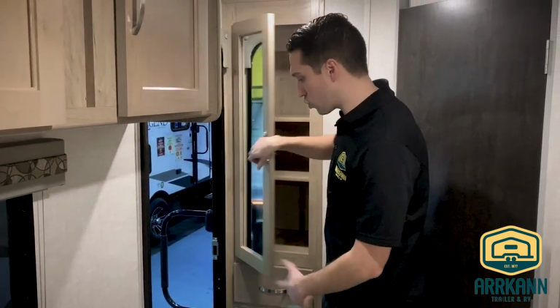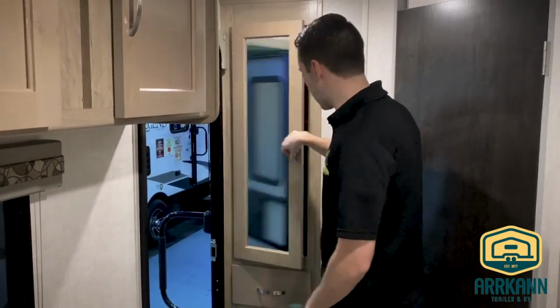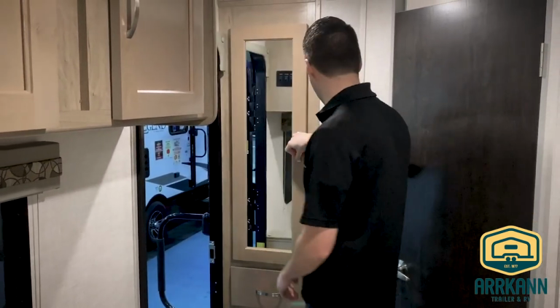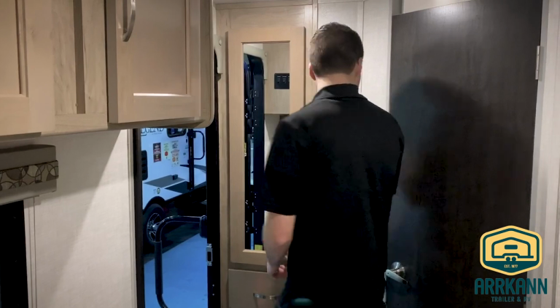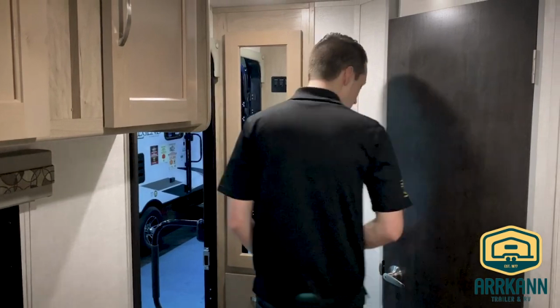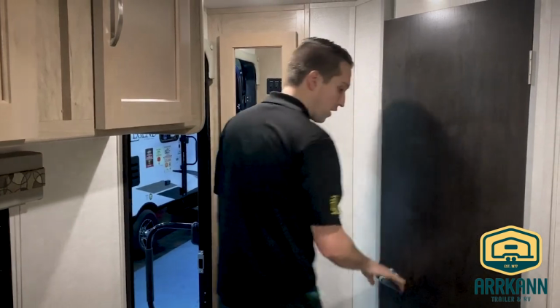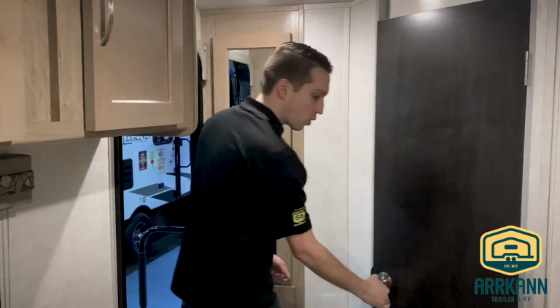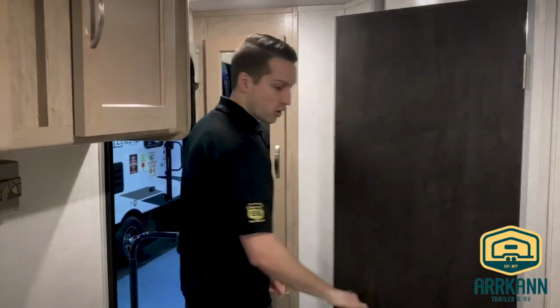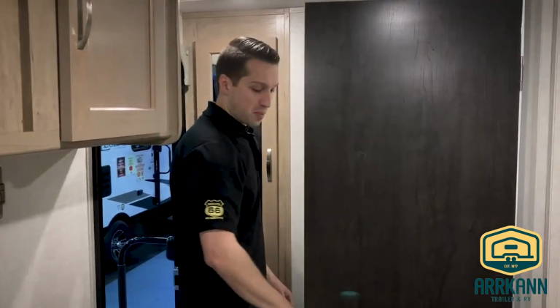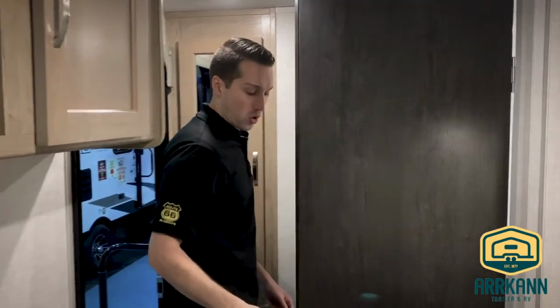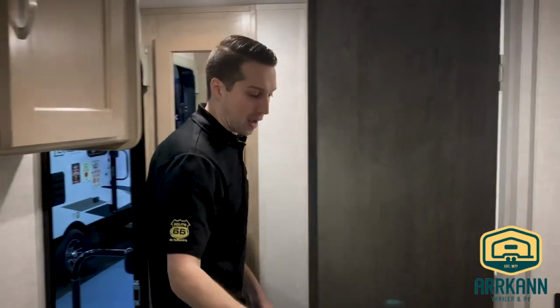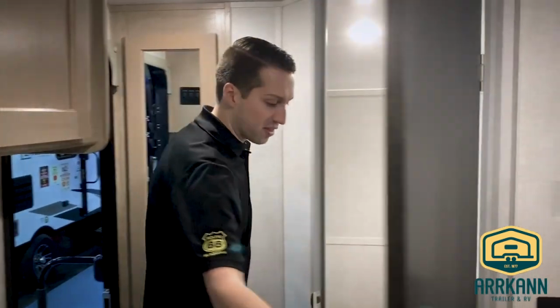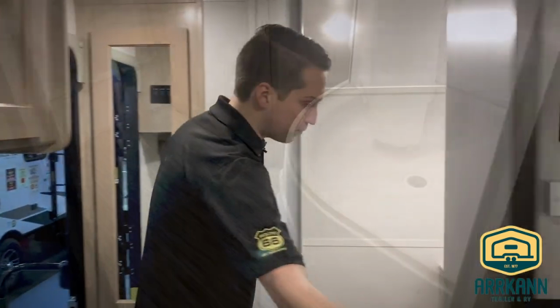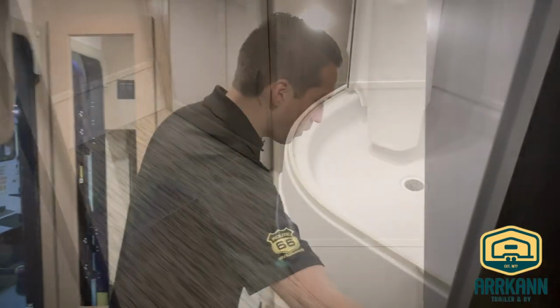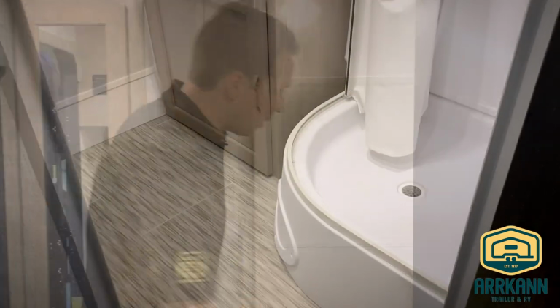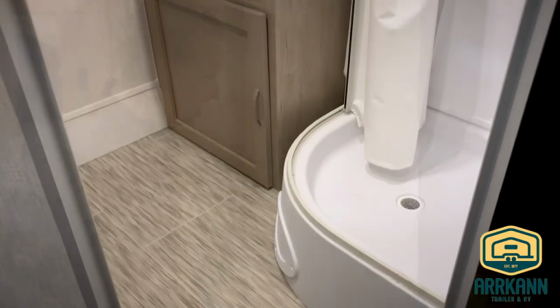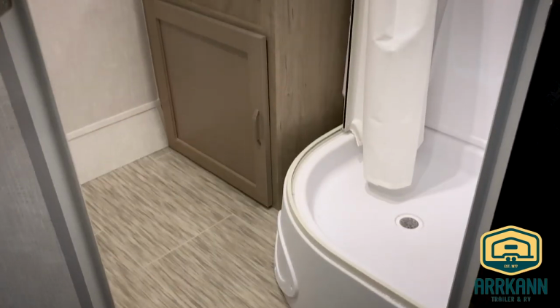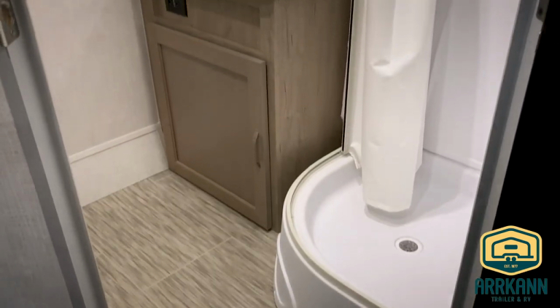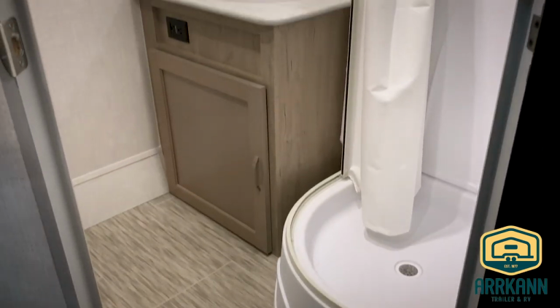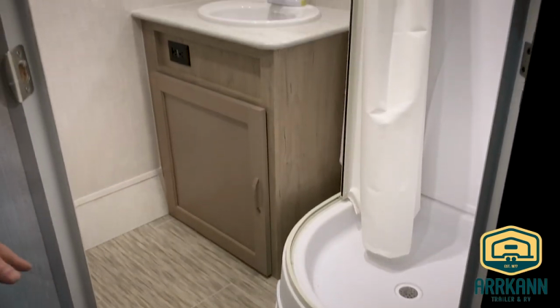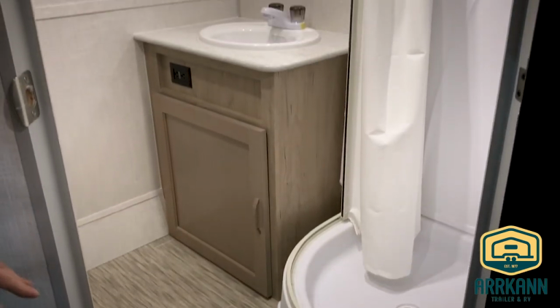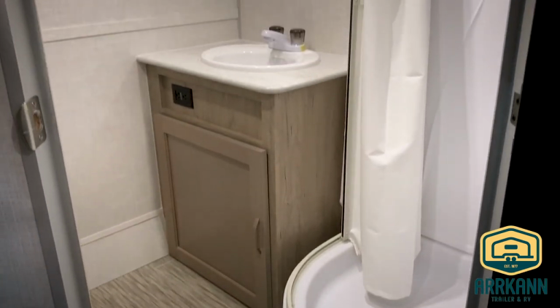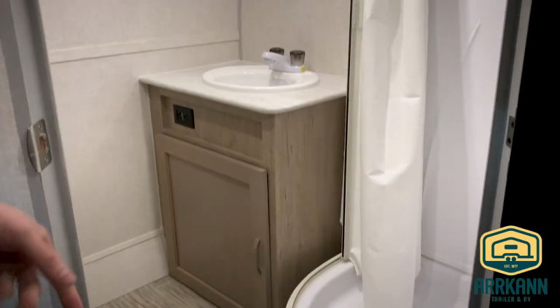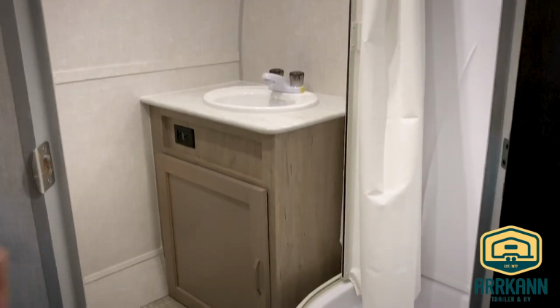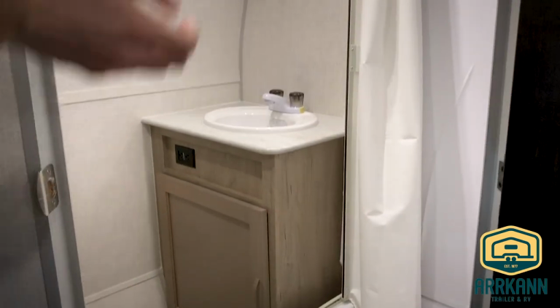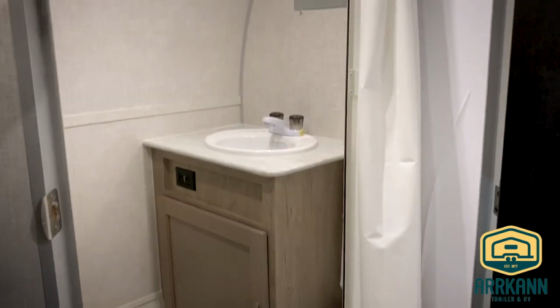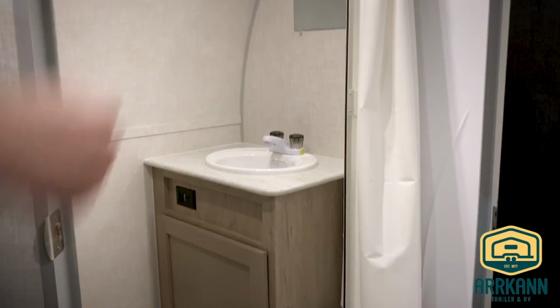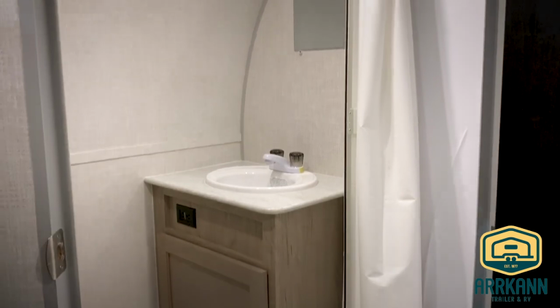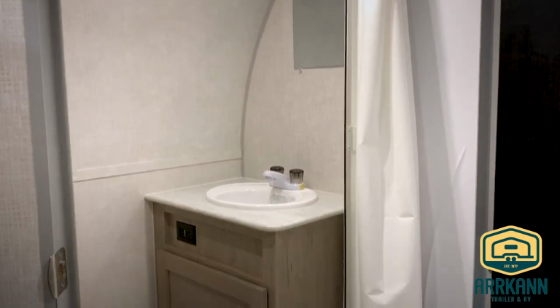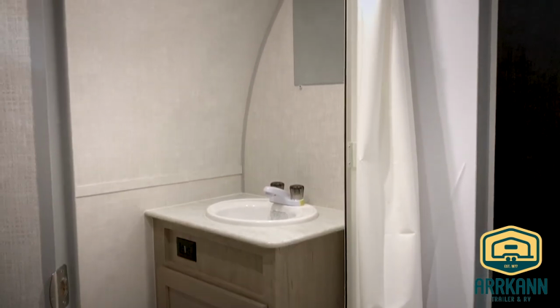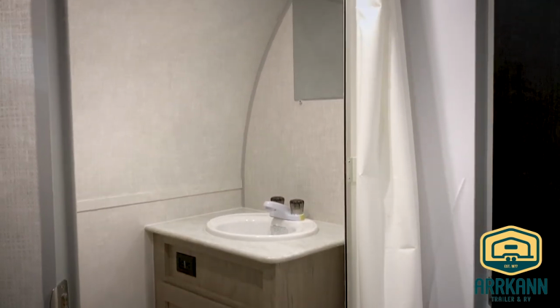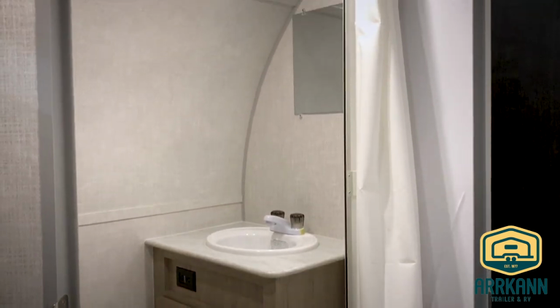There are two drawers. And then, of course, your nice big dry bath — shower, vanity, and toilet all separate. There is also storage around the corner.